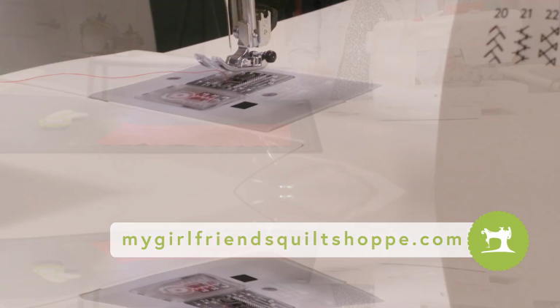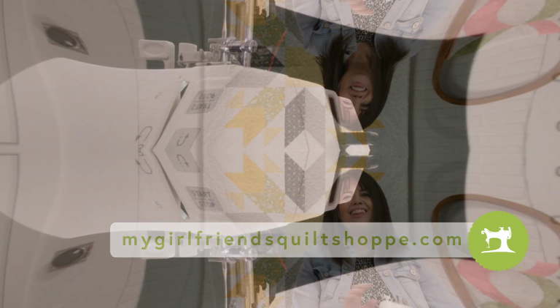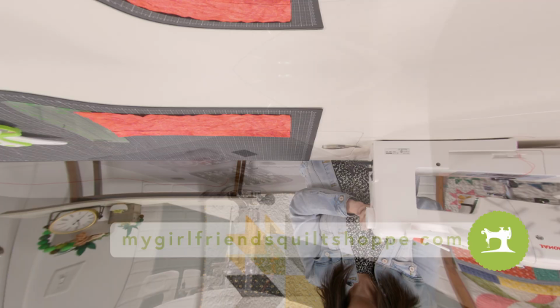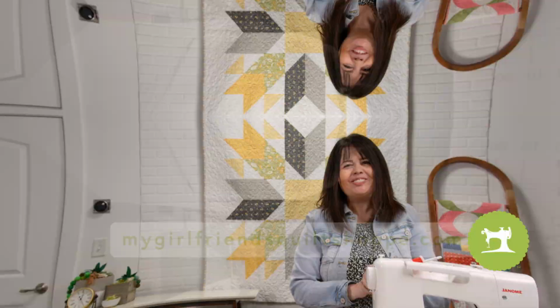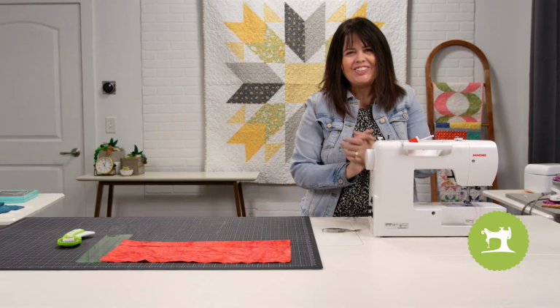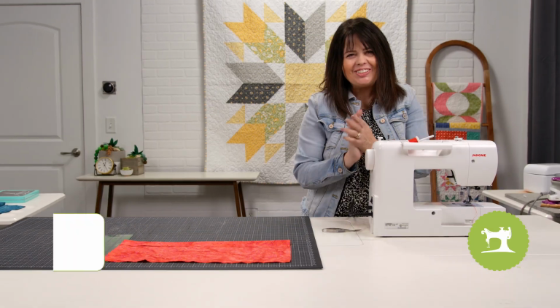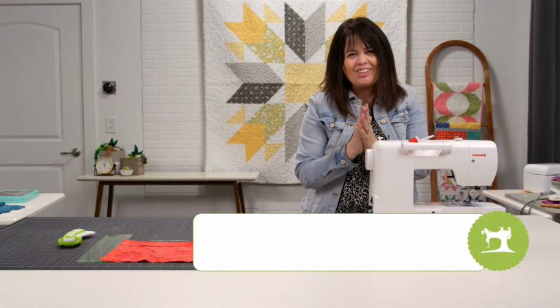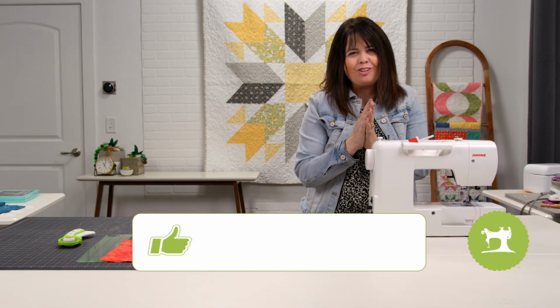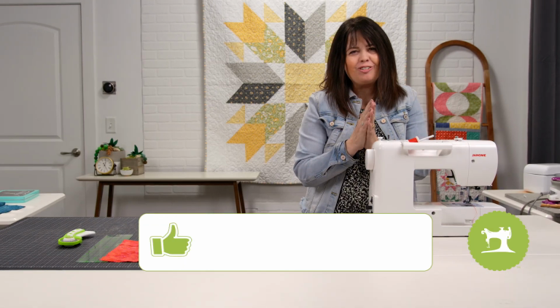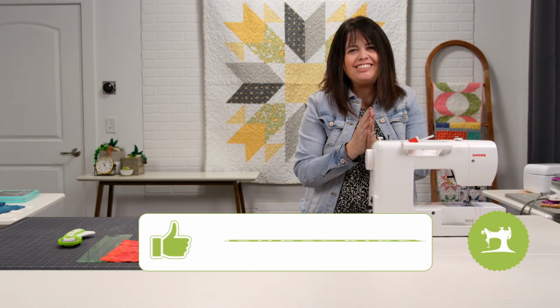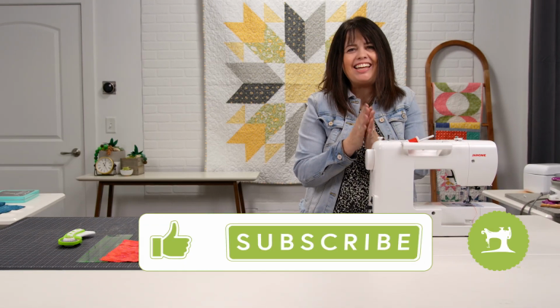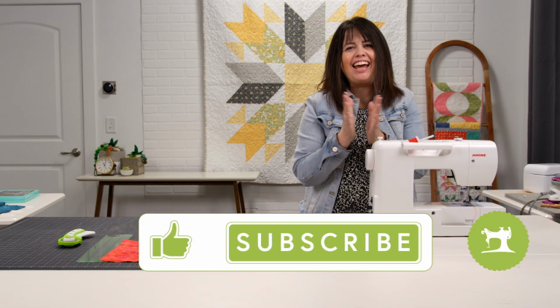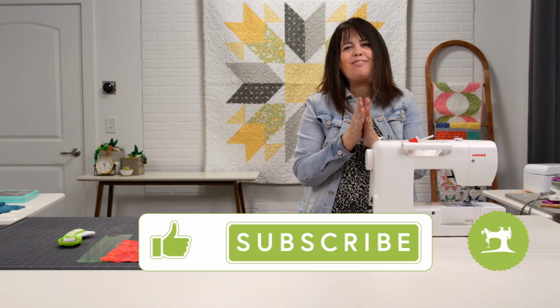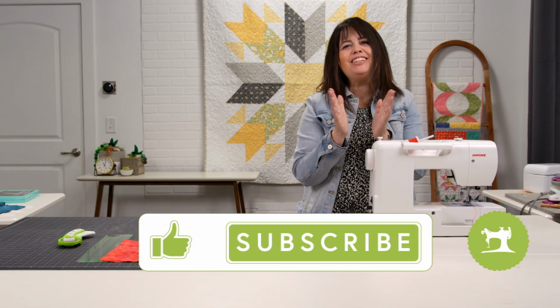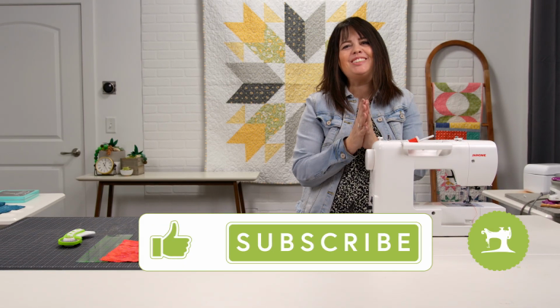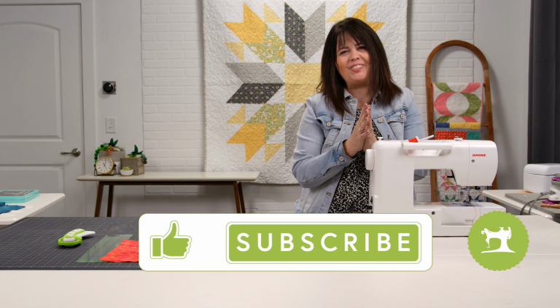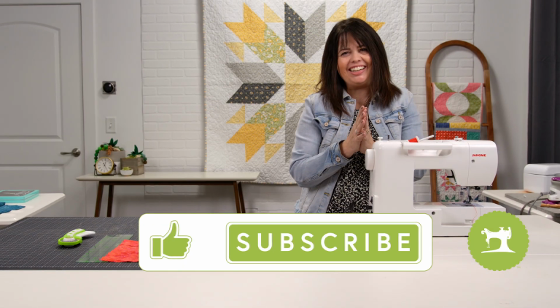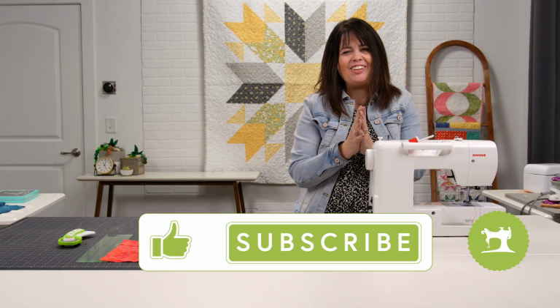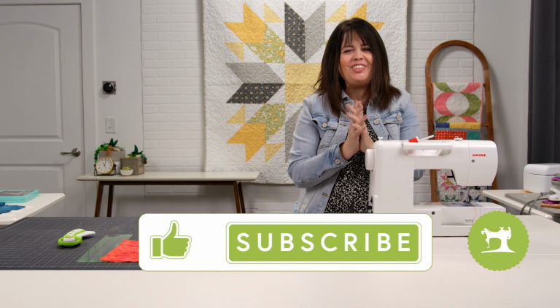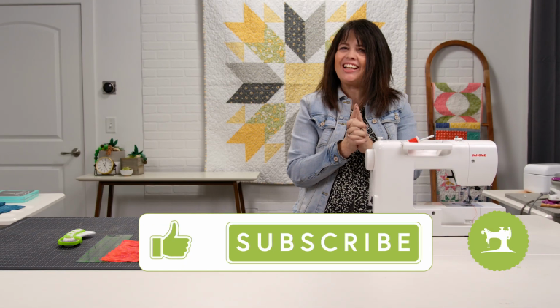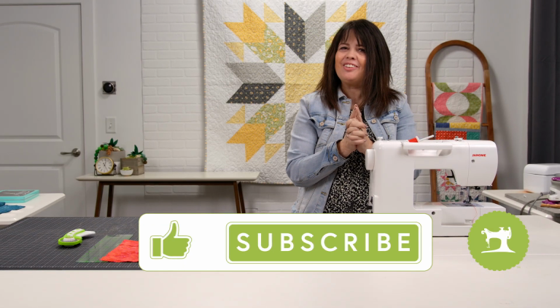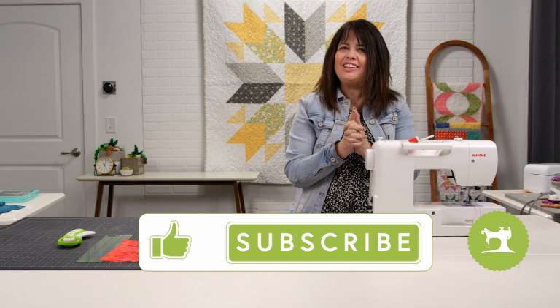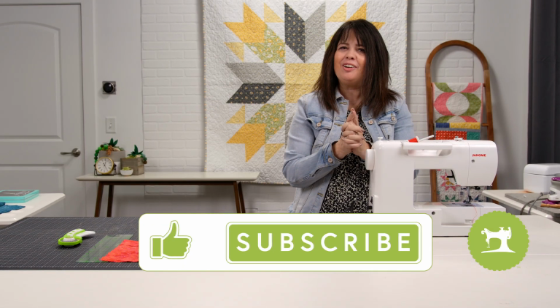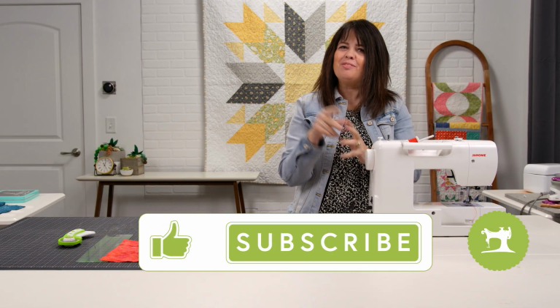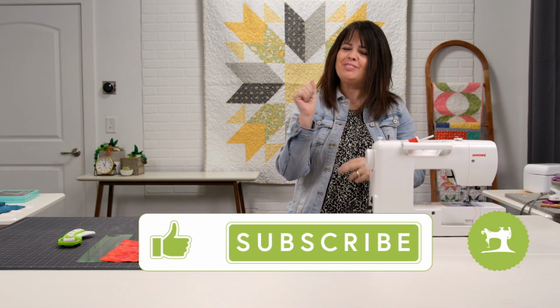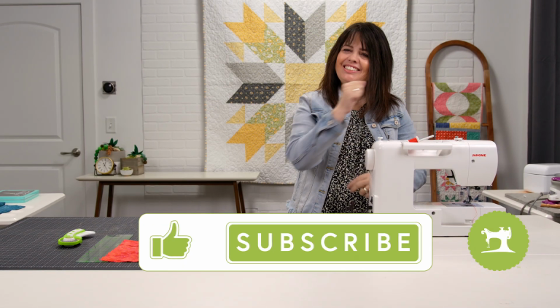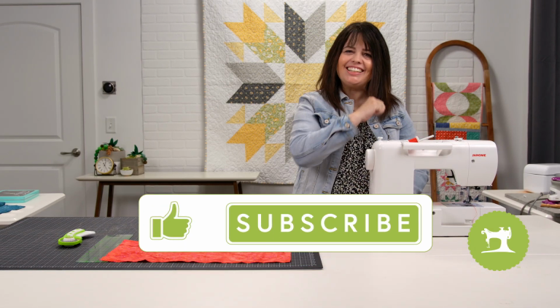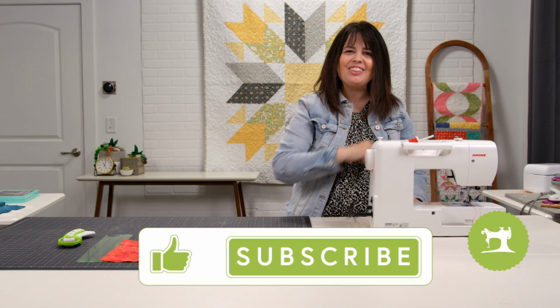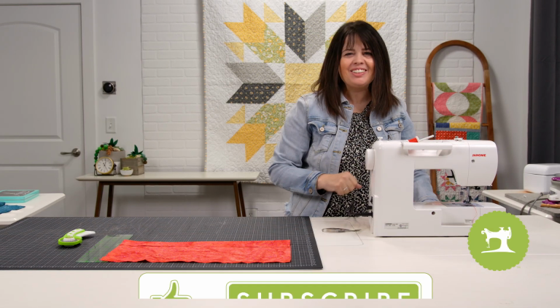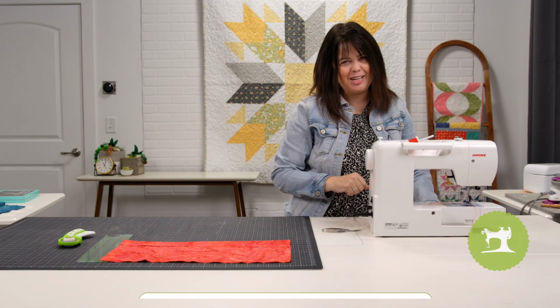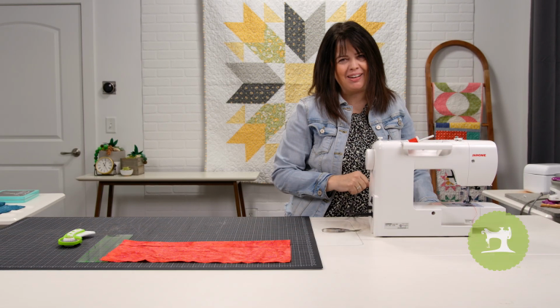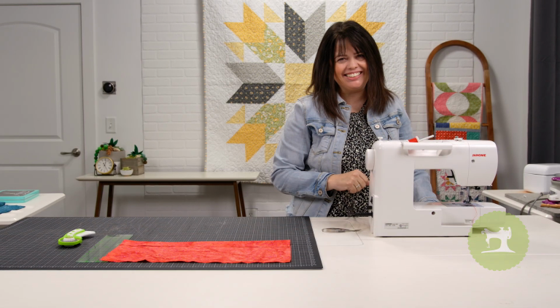Thanks for learning with the Girlfriends and happy sewing! If you liked the video, please hit the like button.